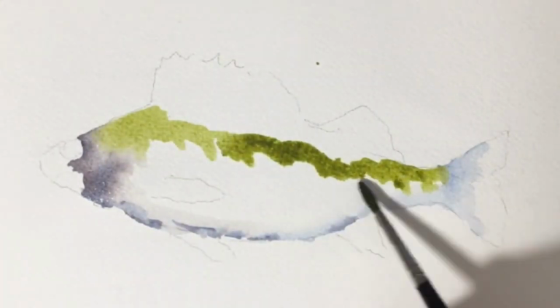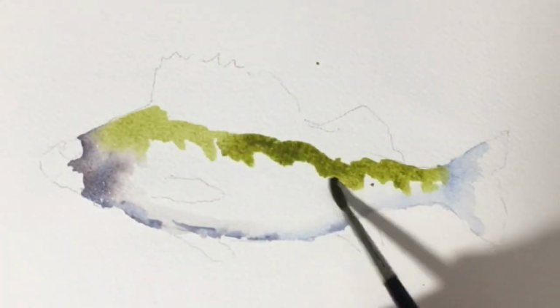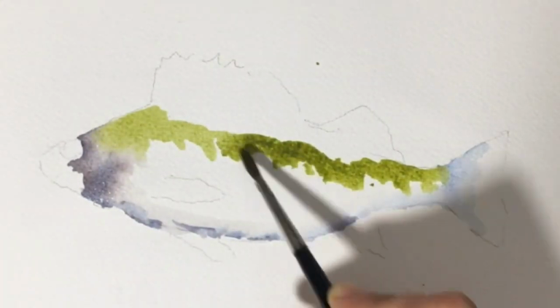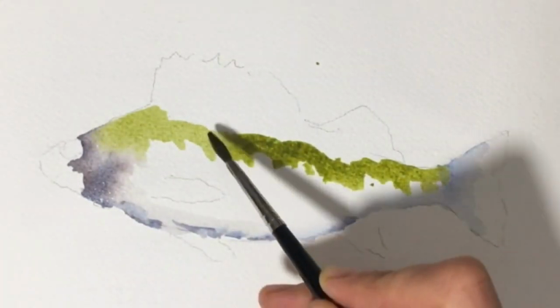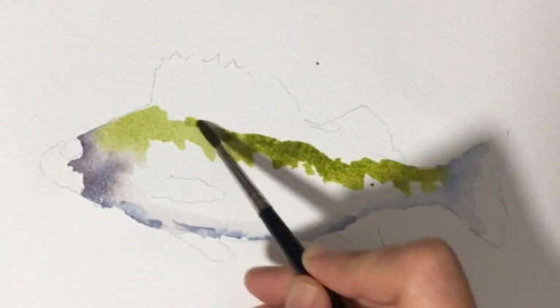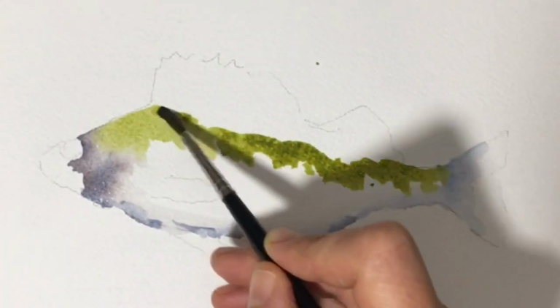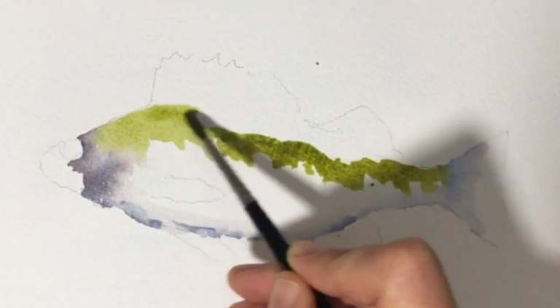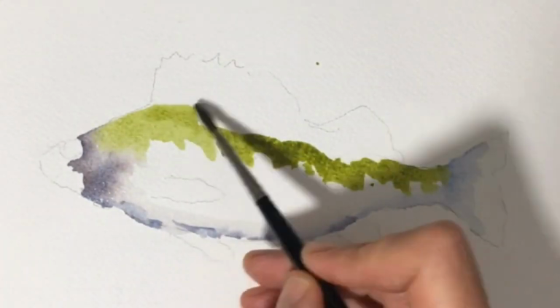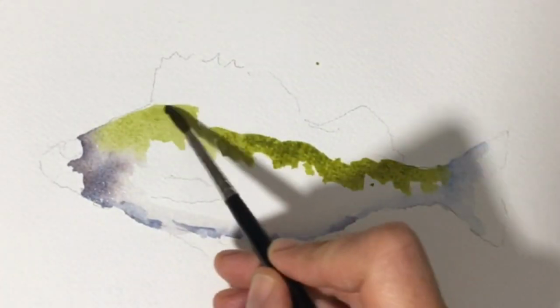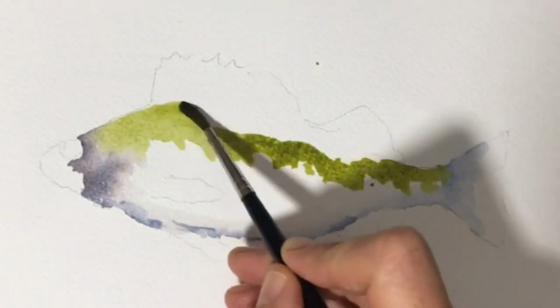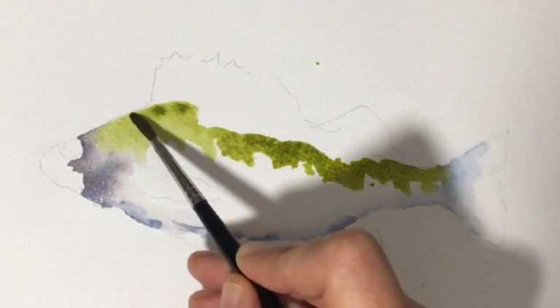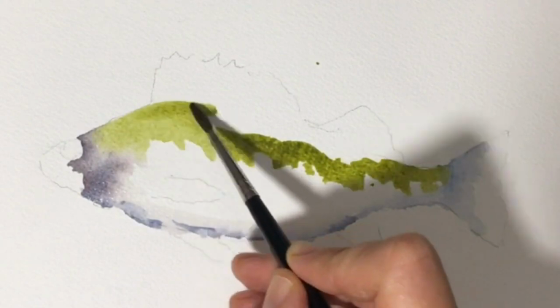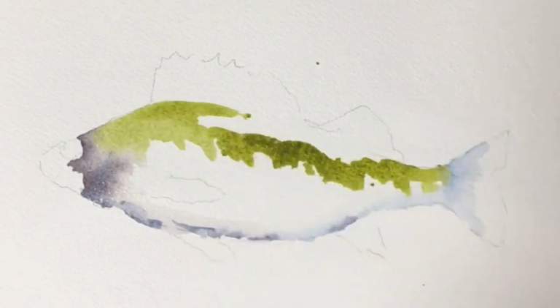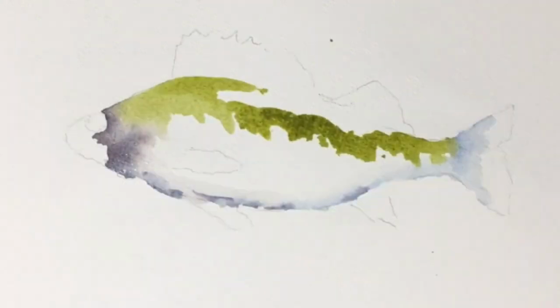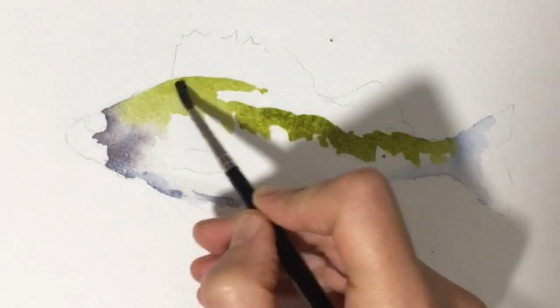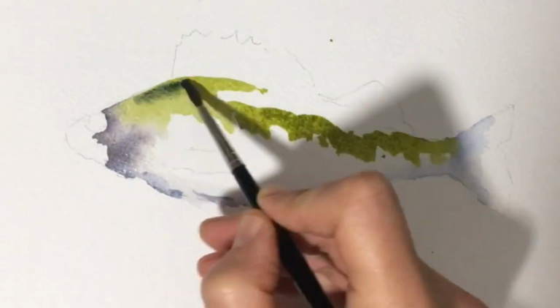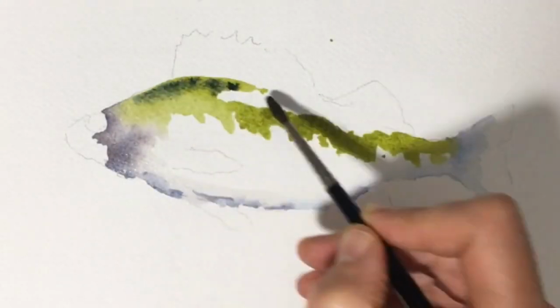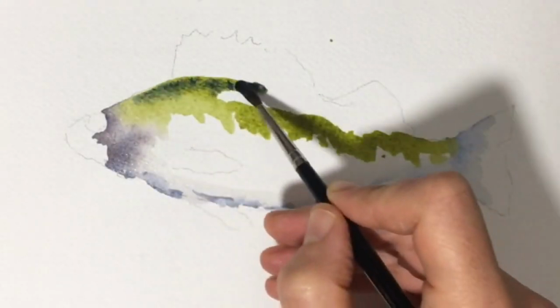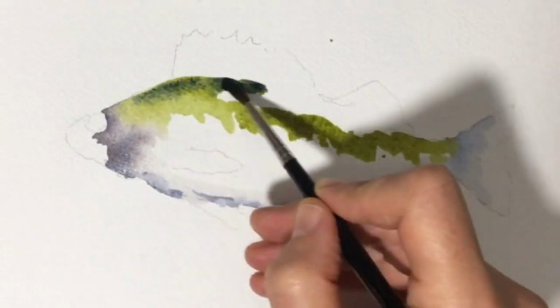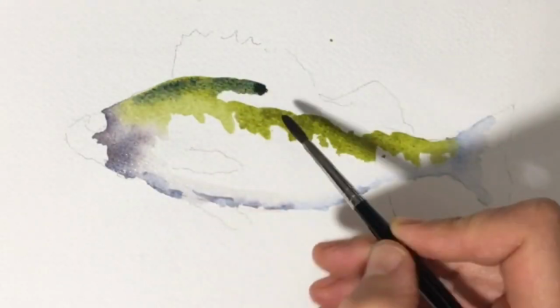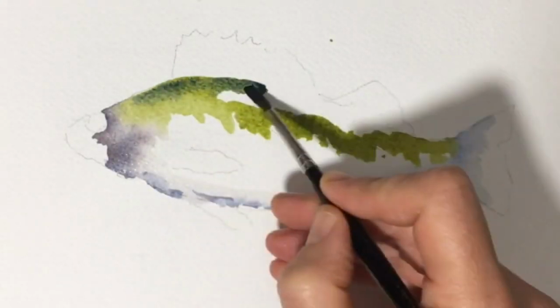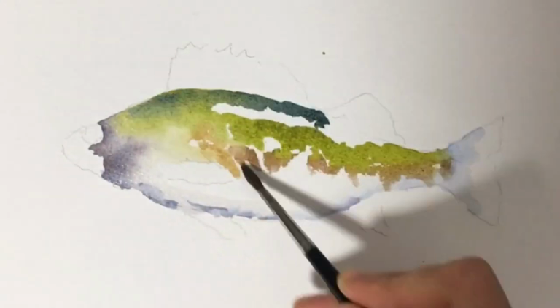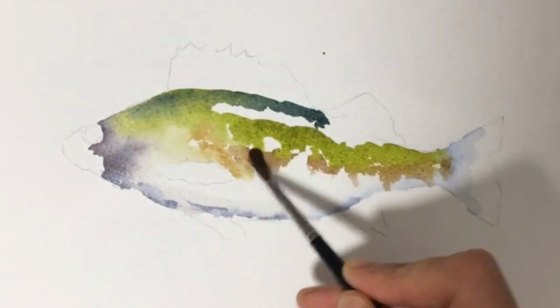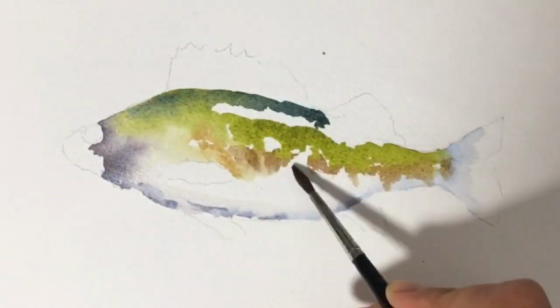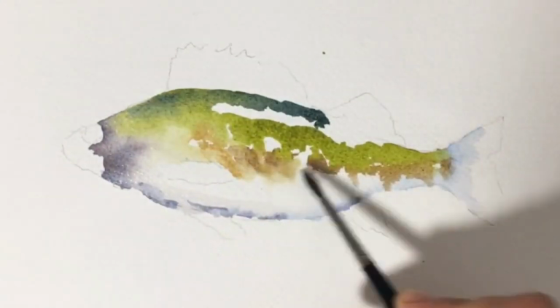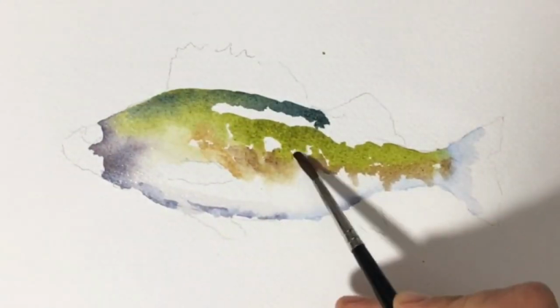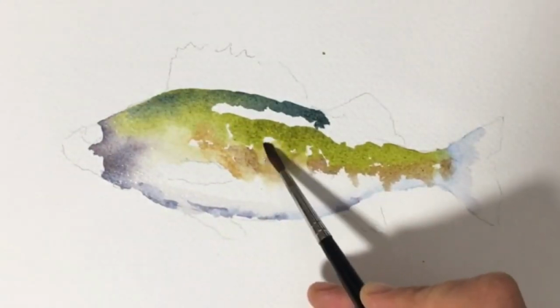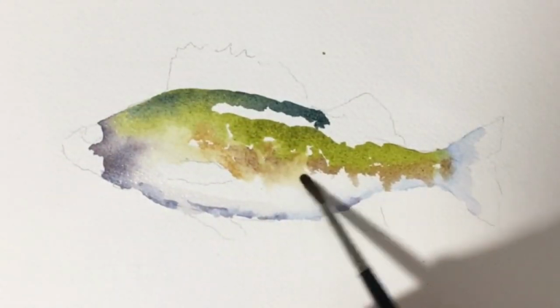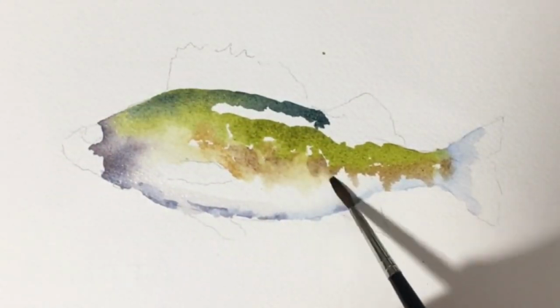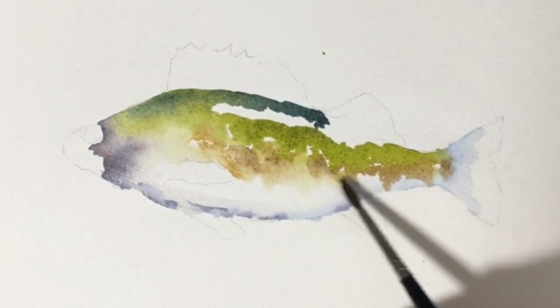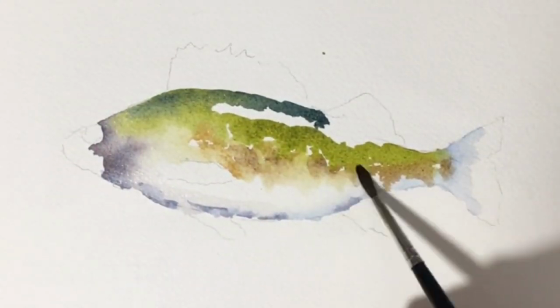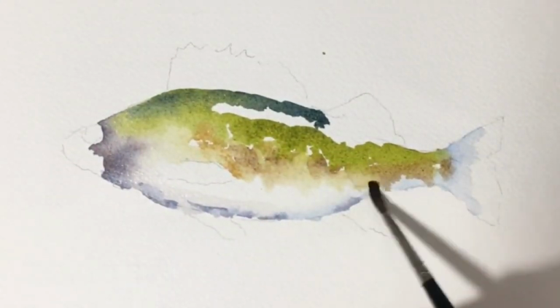For the back I painted a first layer of green gold and then added a mix of quinacridone gold and French ultramarine.